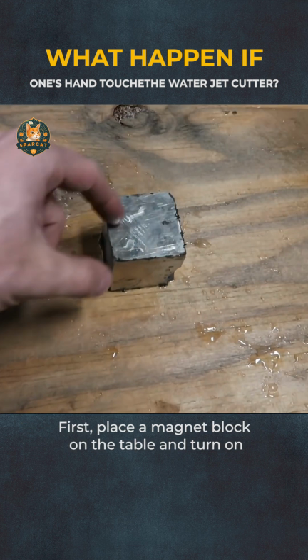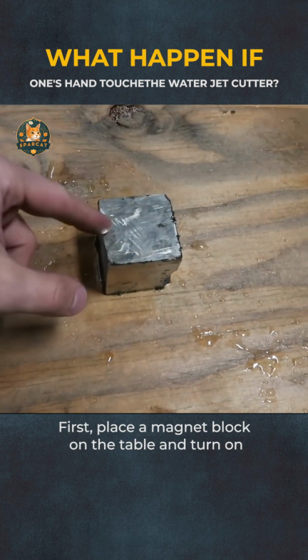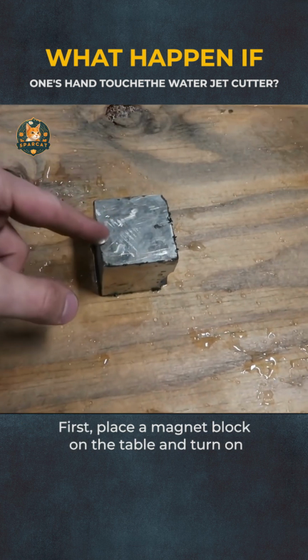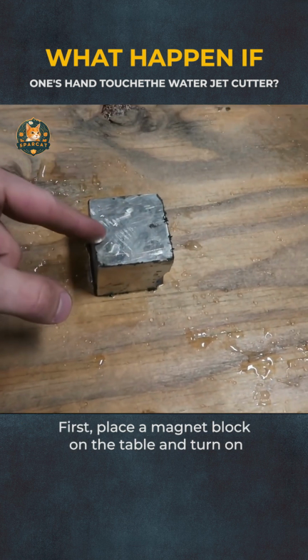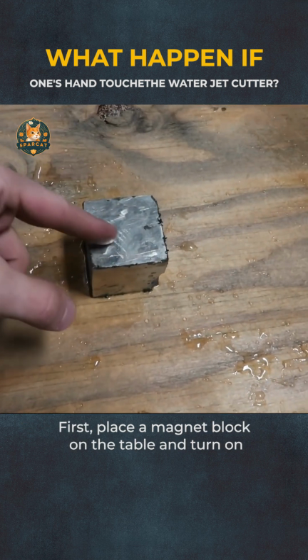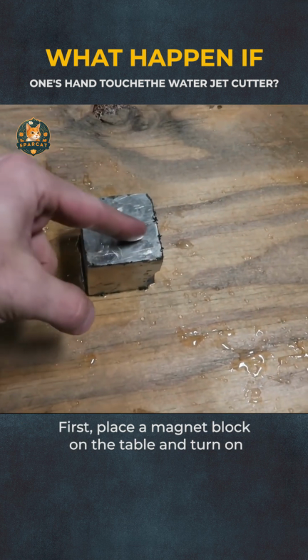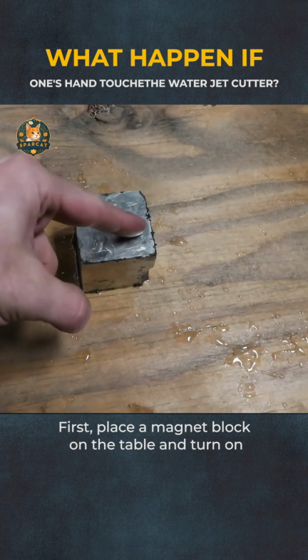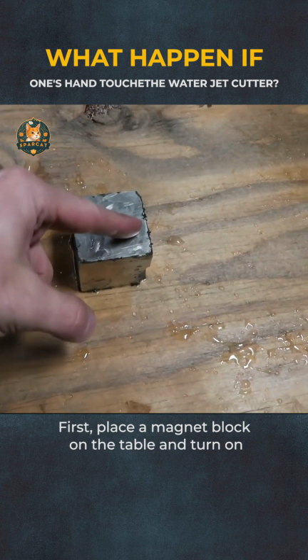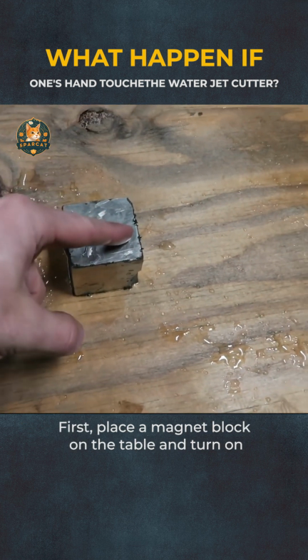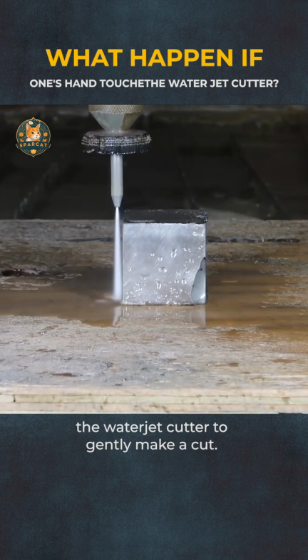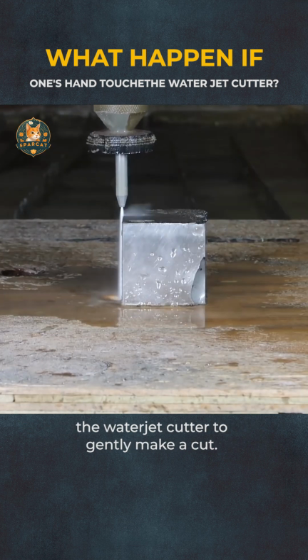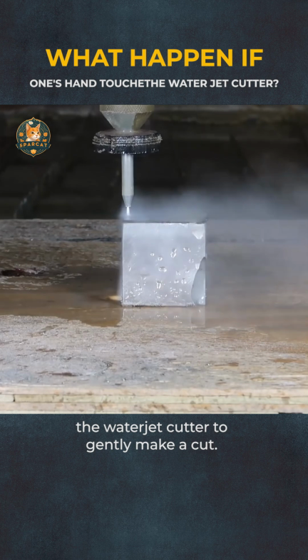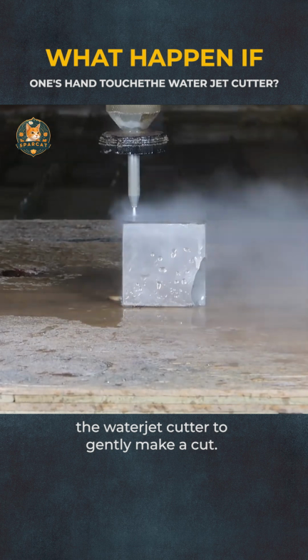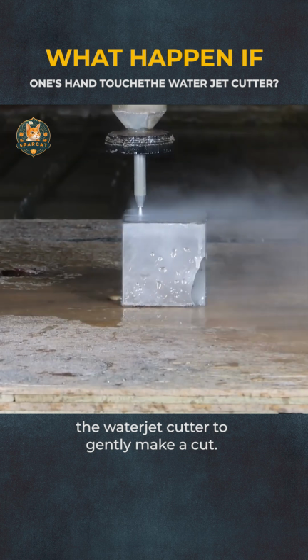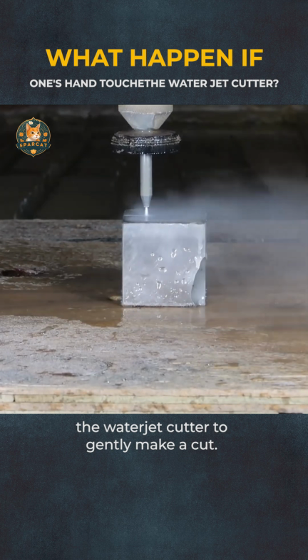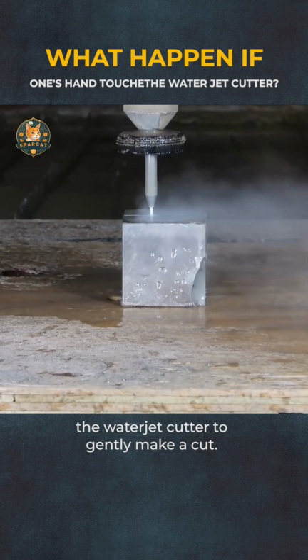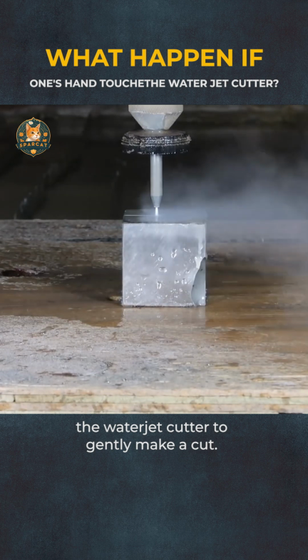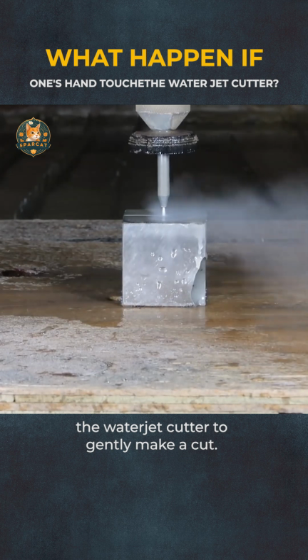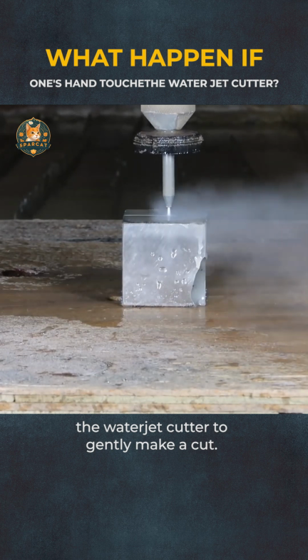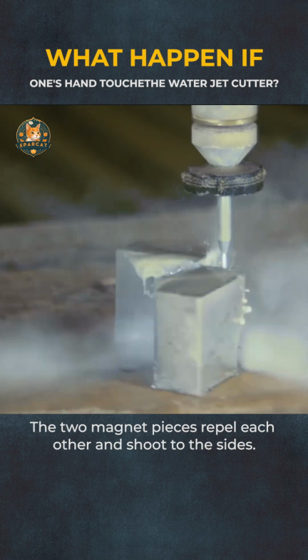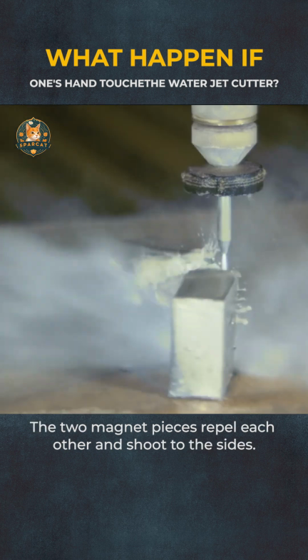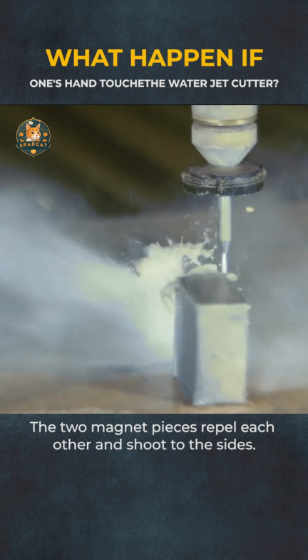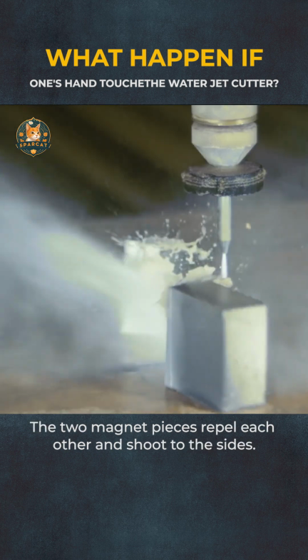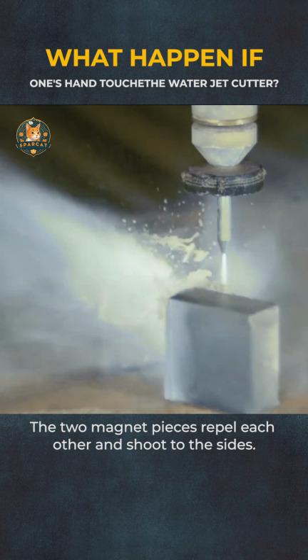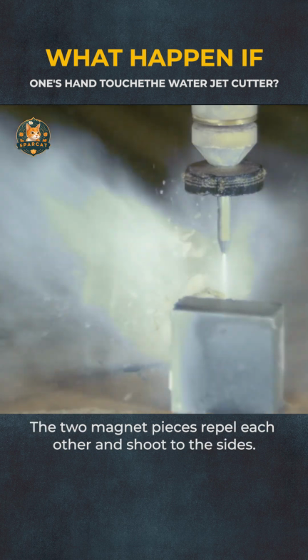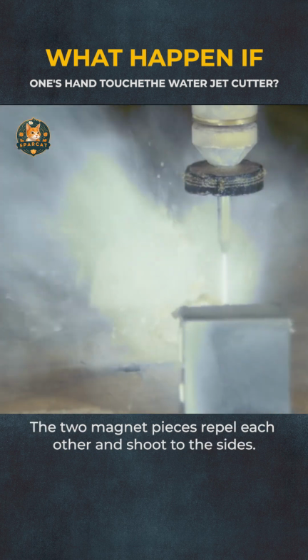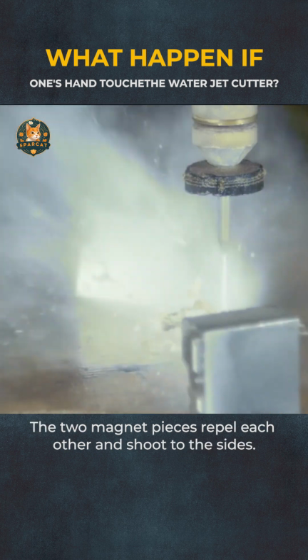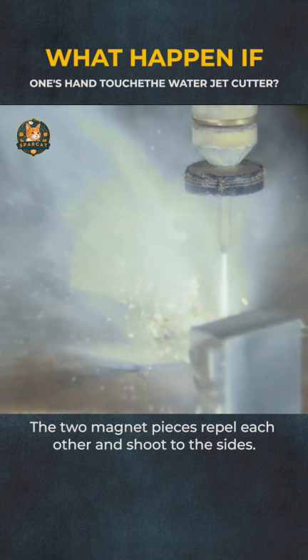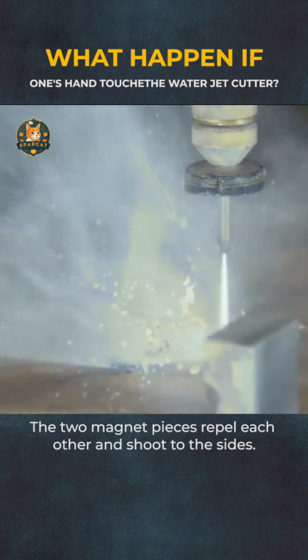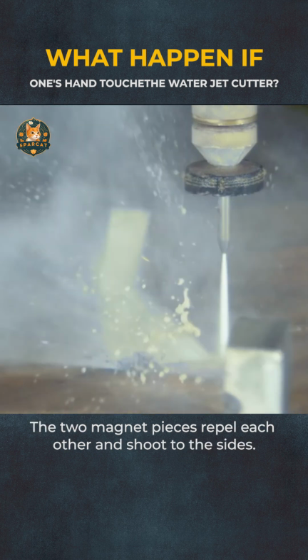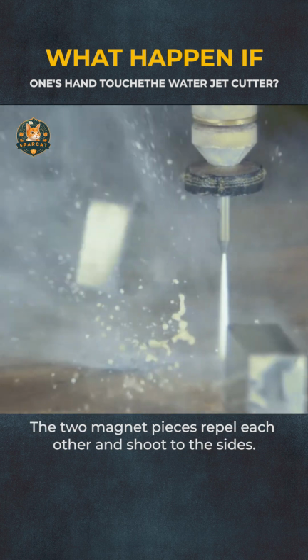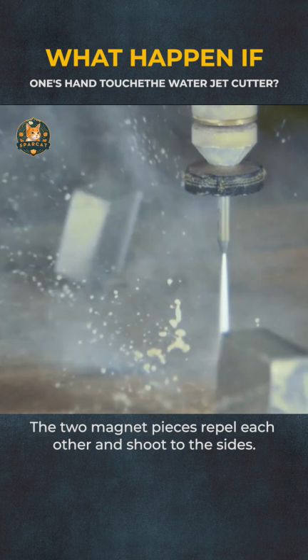First, place a magnet block on the table and turn on the waterjet cutter to gently make a cut. The two magnet pieces repel each other and shoot to the sides.